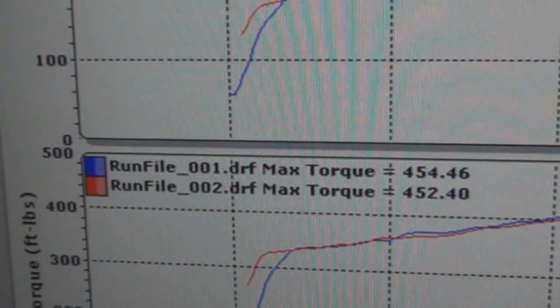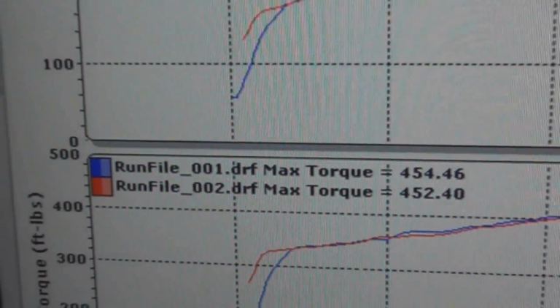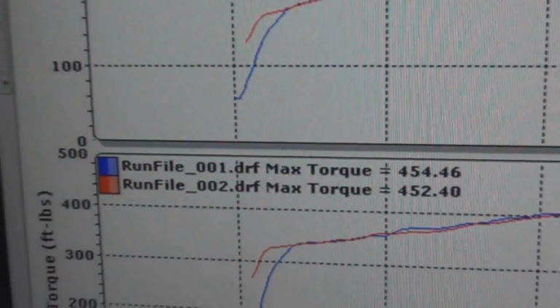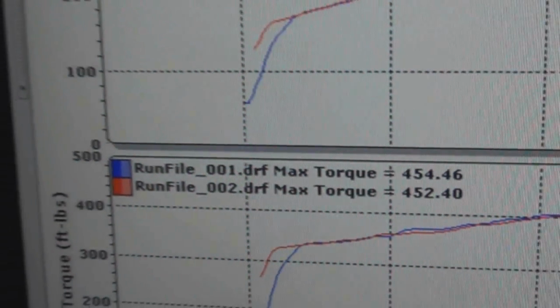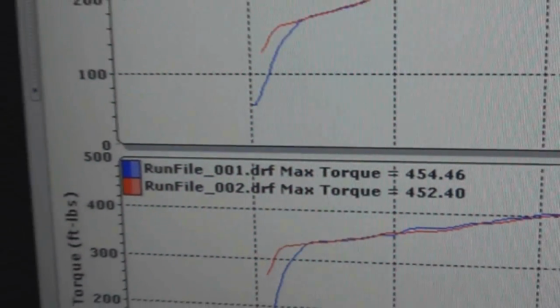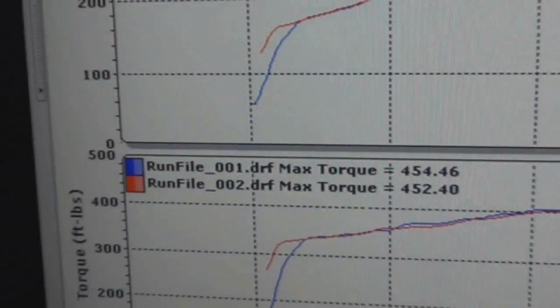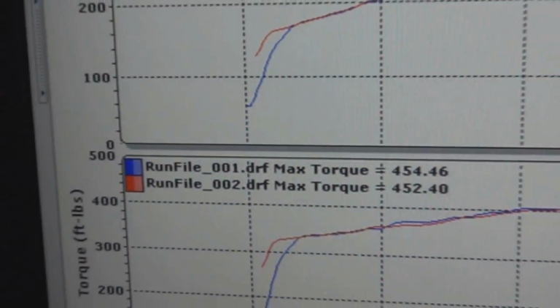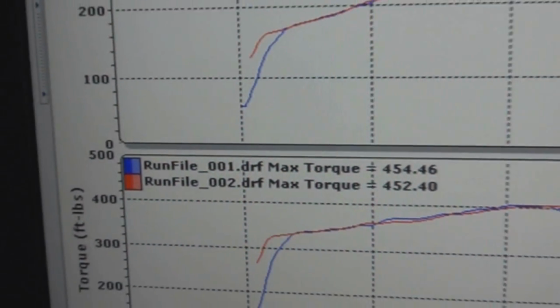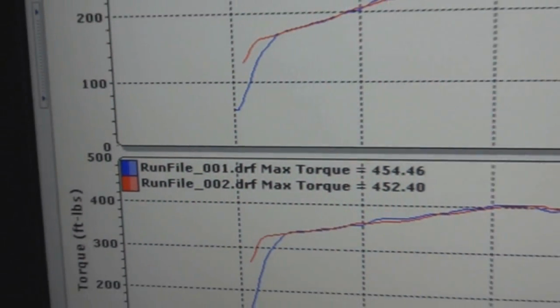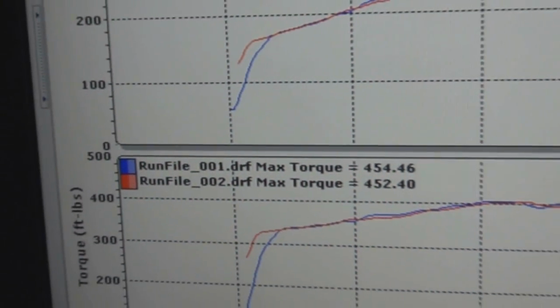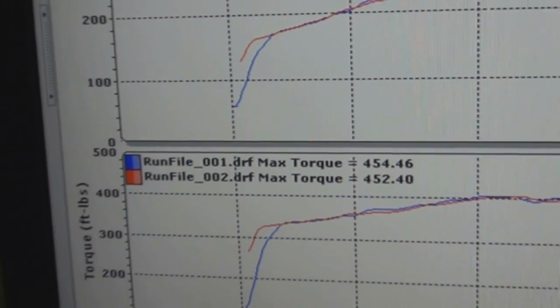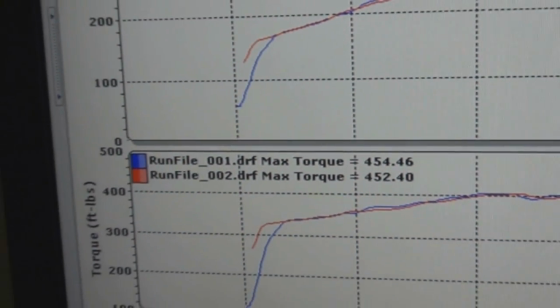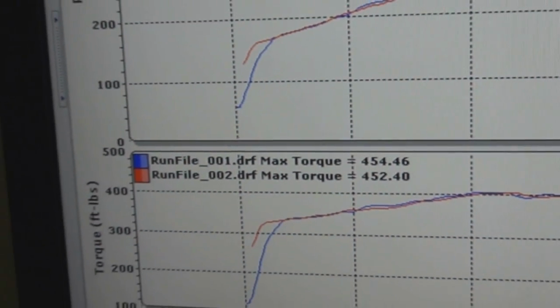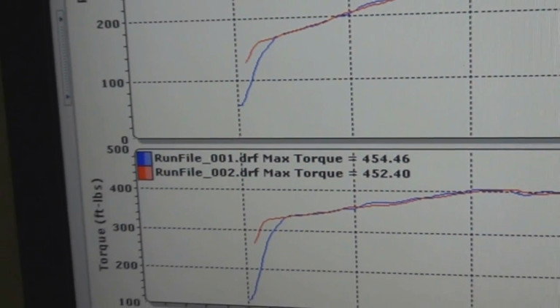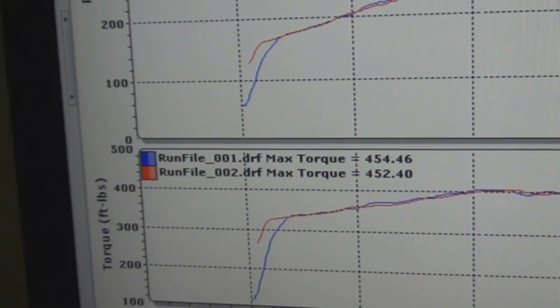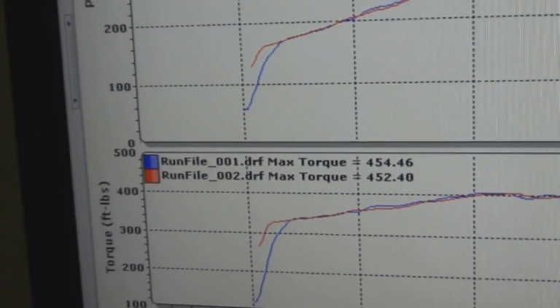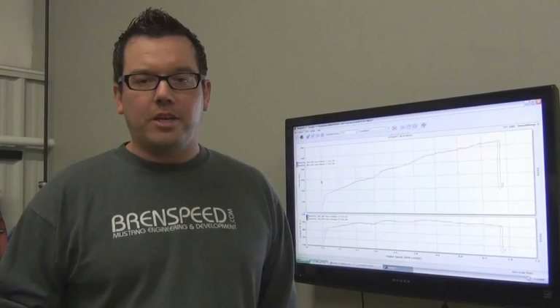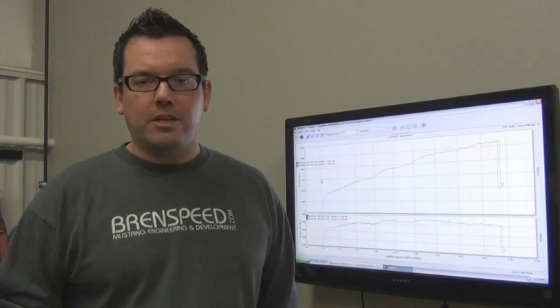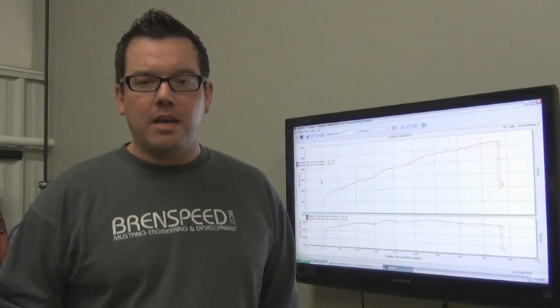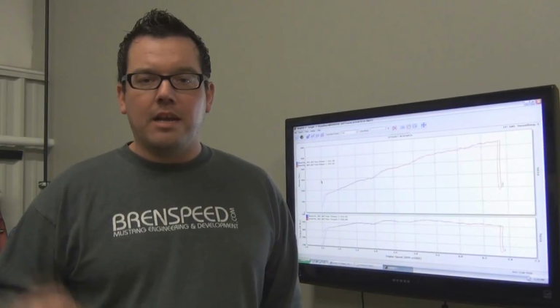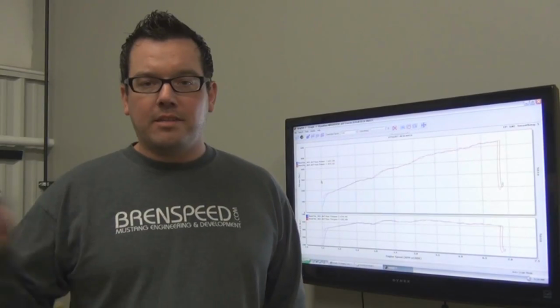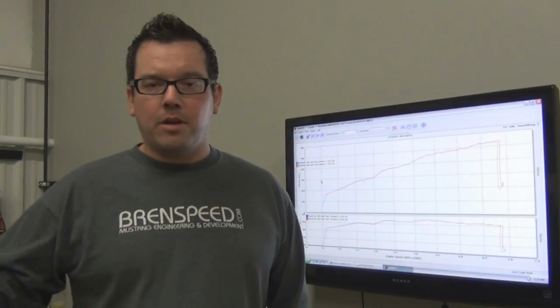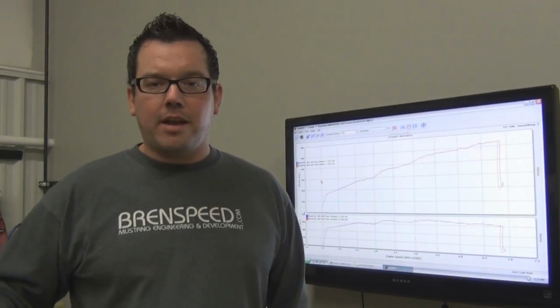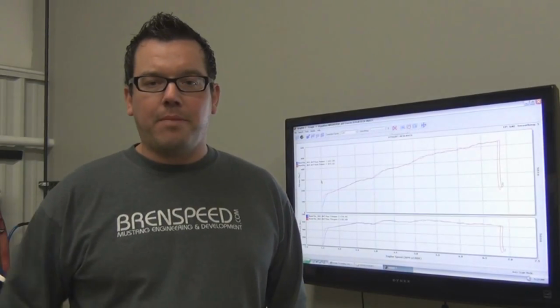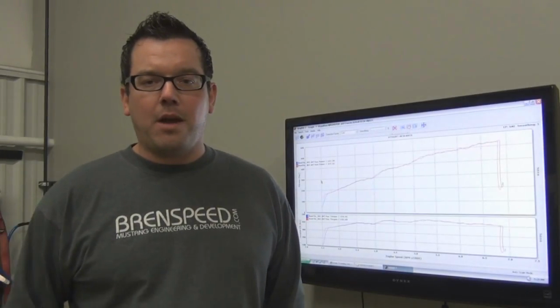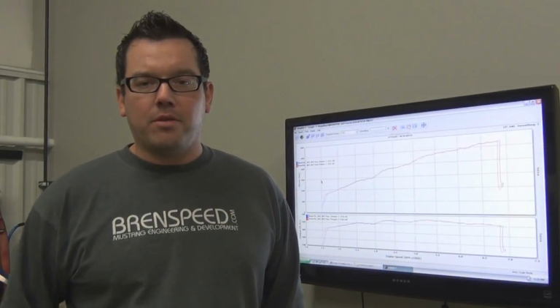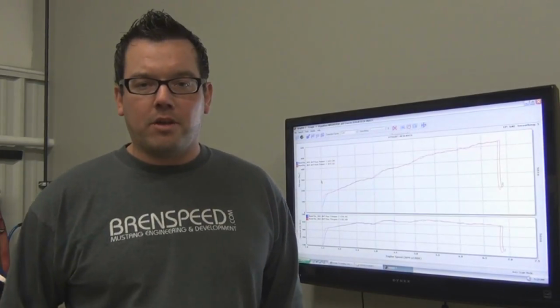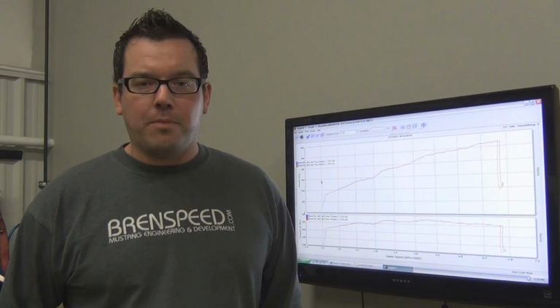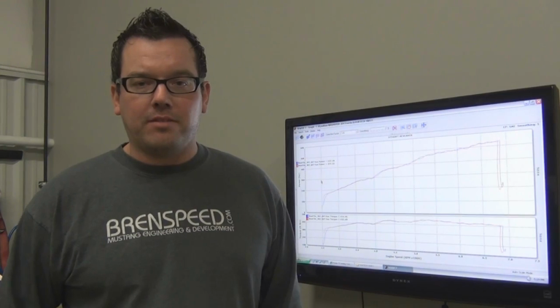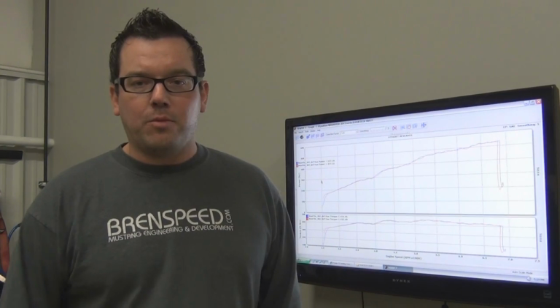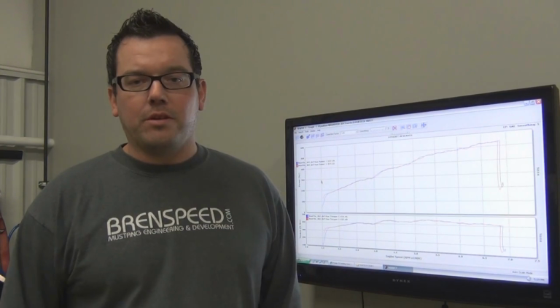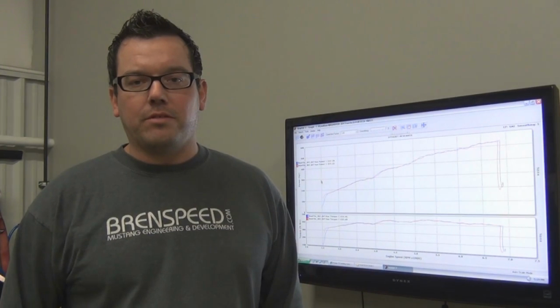Now we're going to add our Brent Speed 93 octane calibration and see what kind of power this car makes to the wheels.